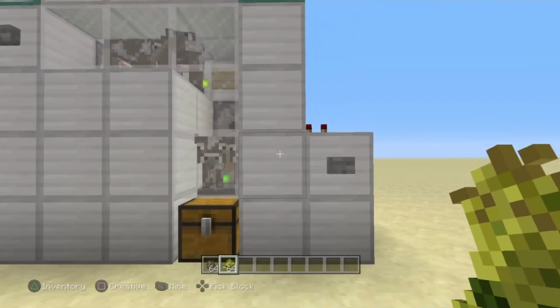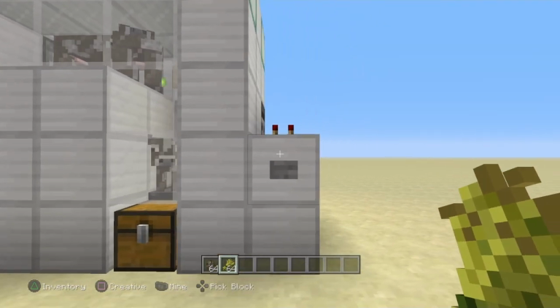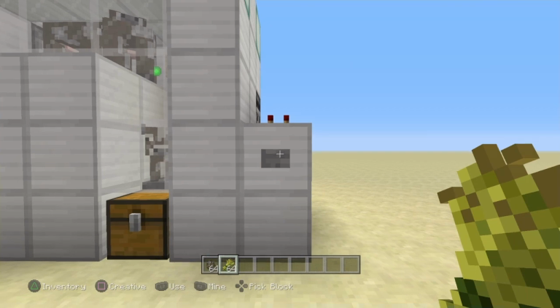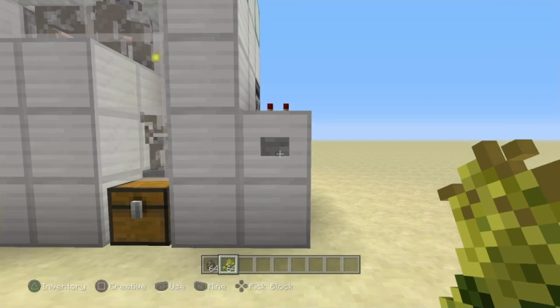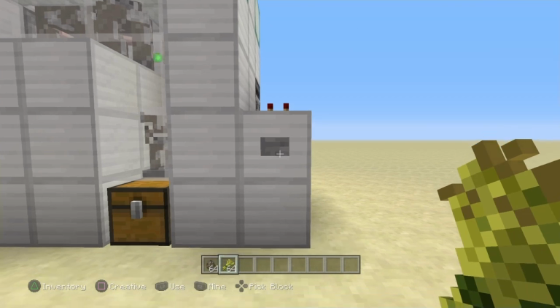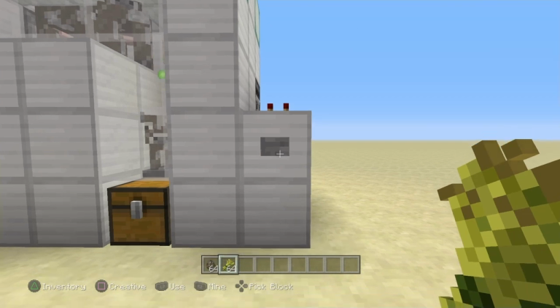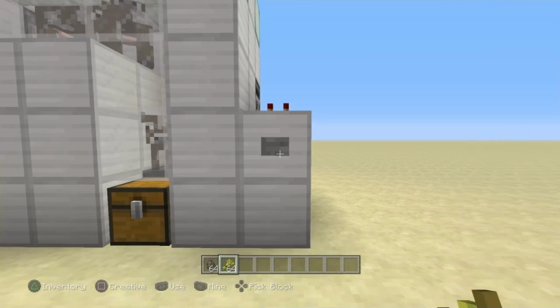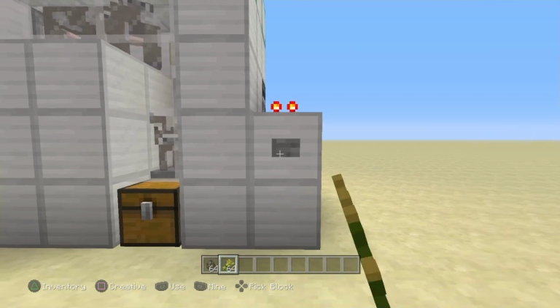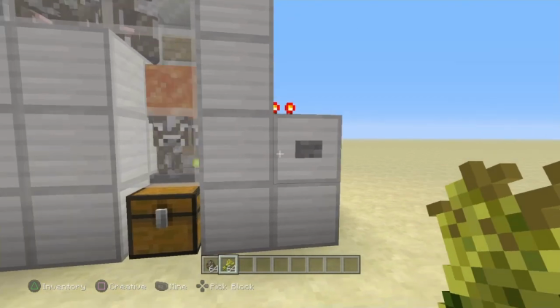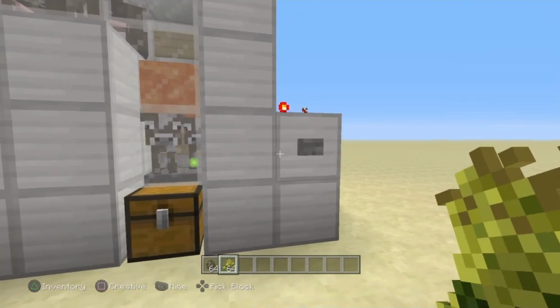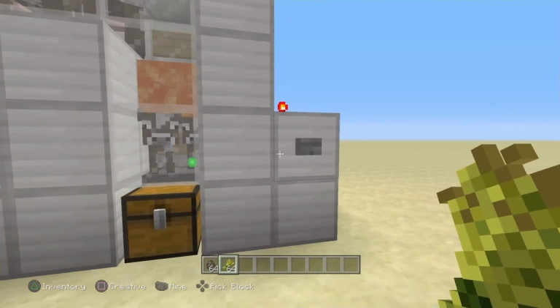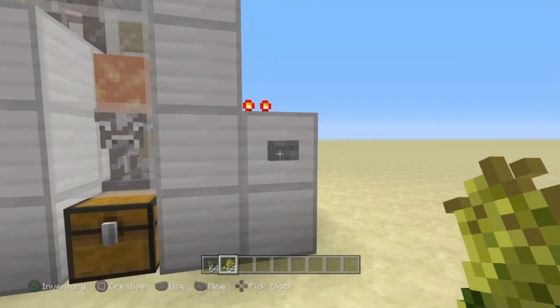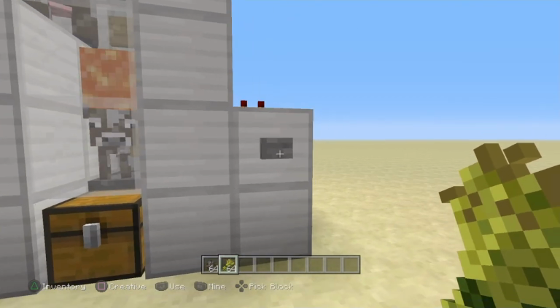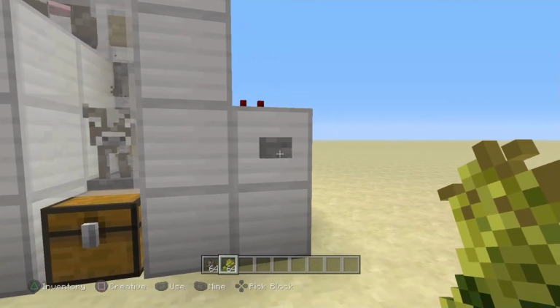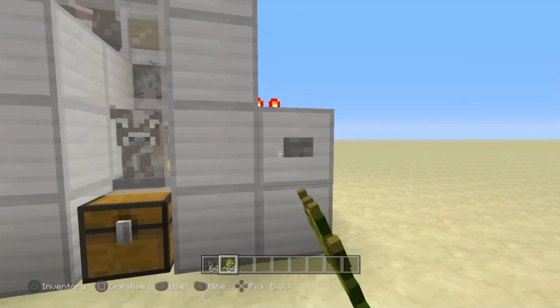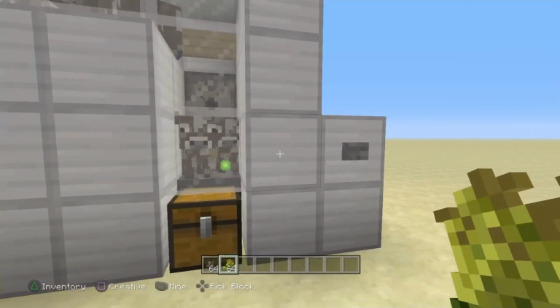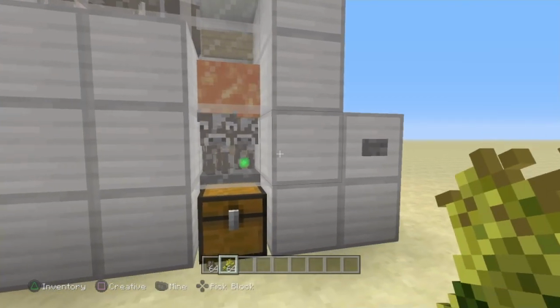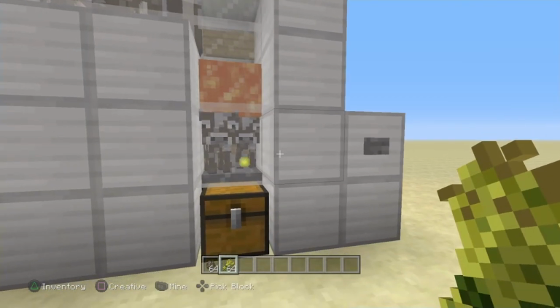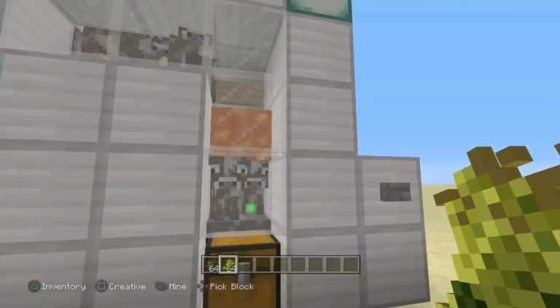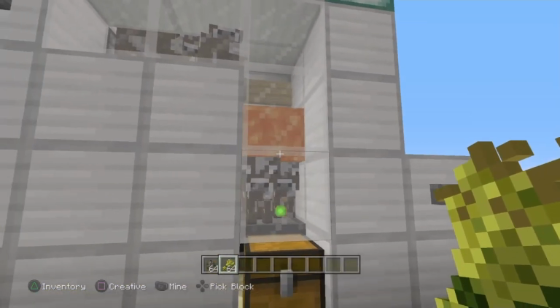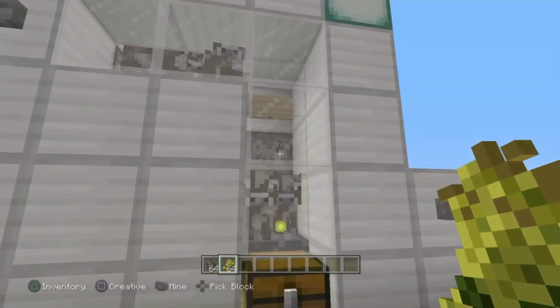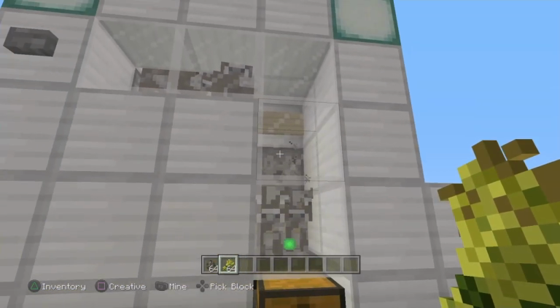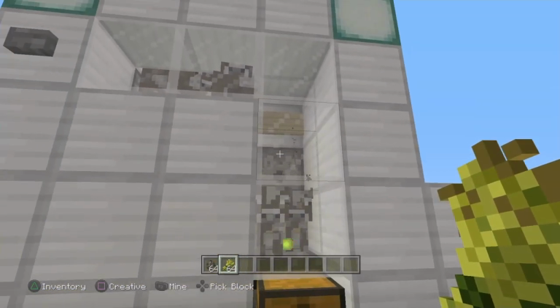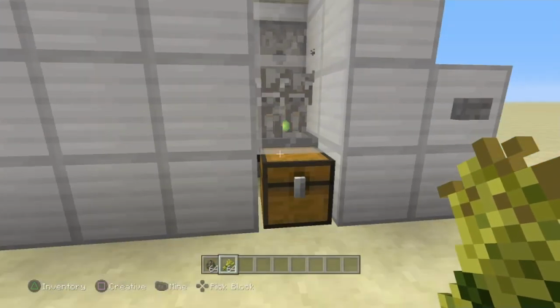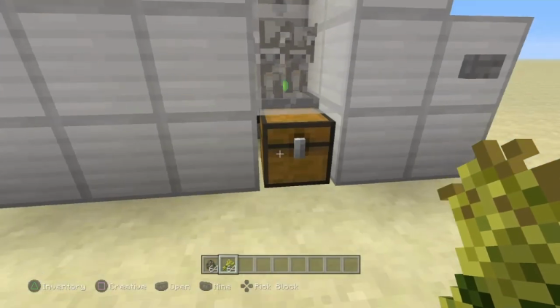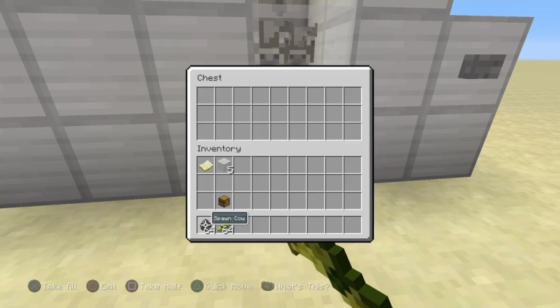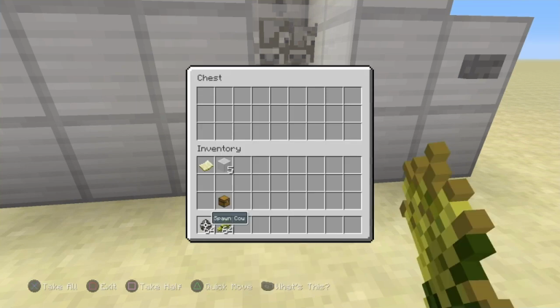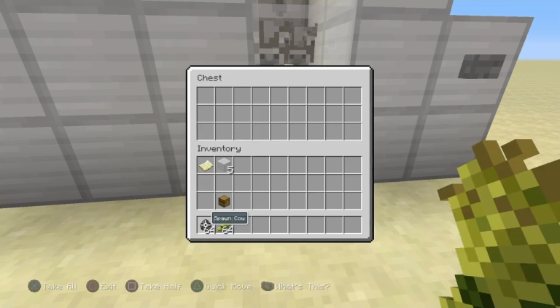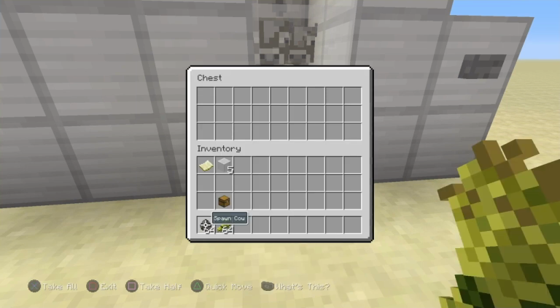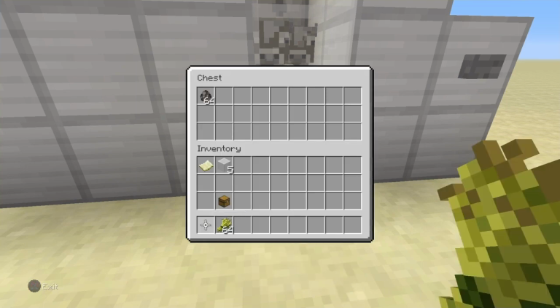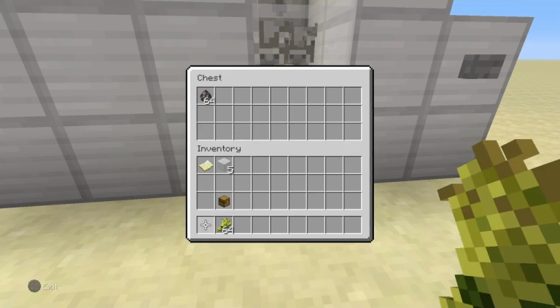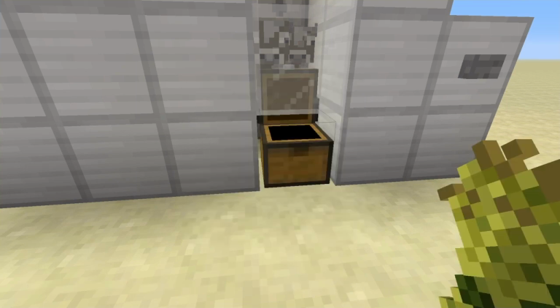It's just a matter of waiting about 20 minutes until they grow up. Once they're grown, you hit that switch and it'll power on, kill those cows, and drop the items in the hopper.